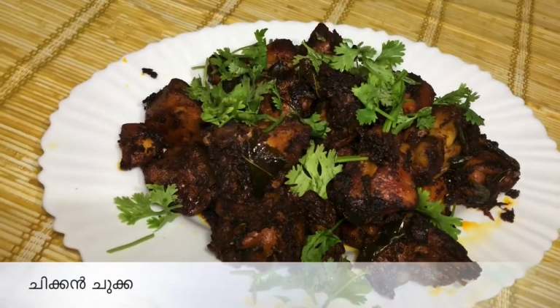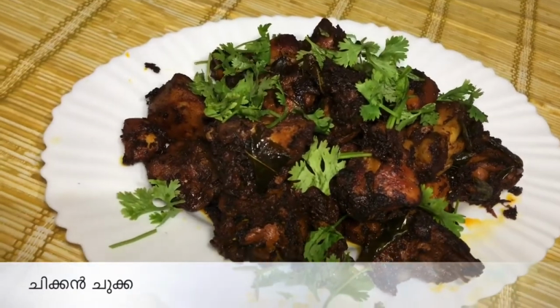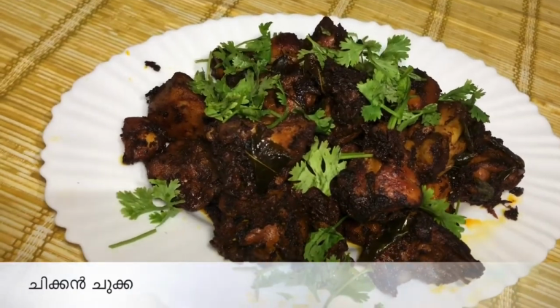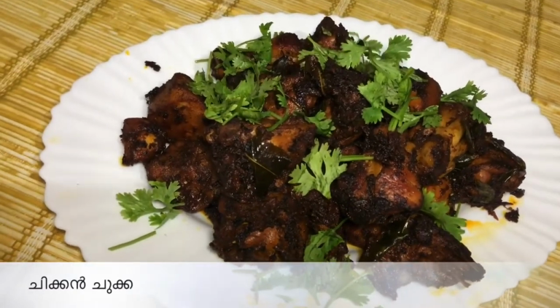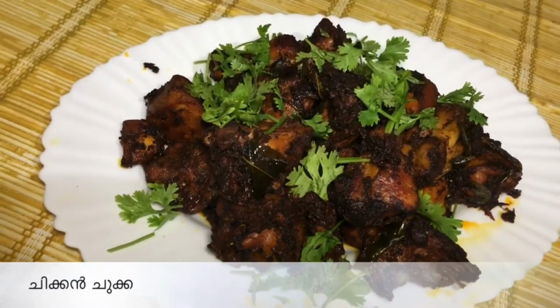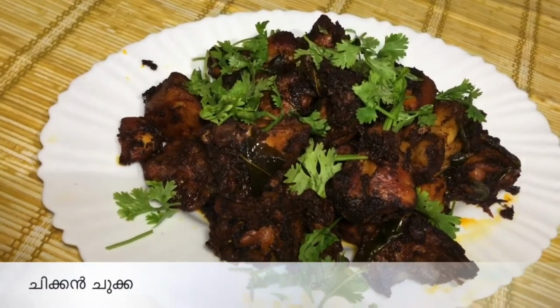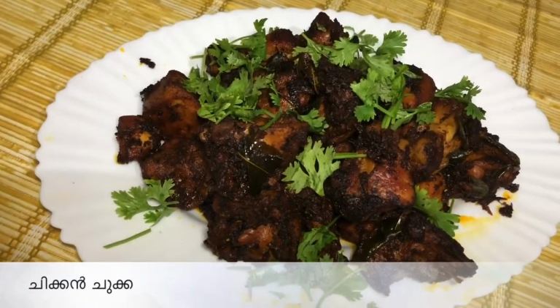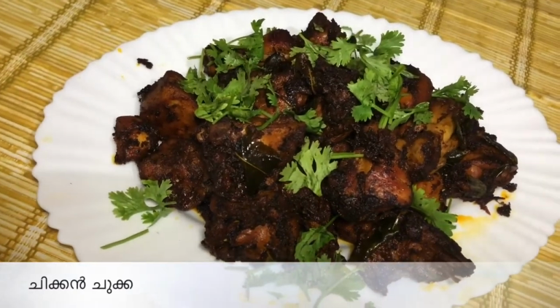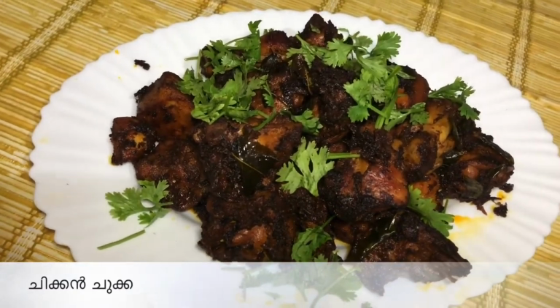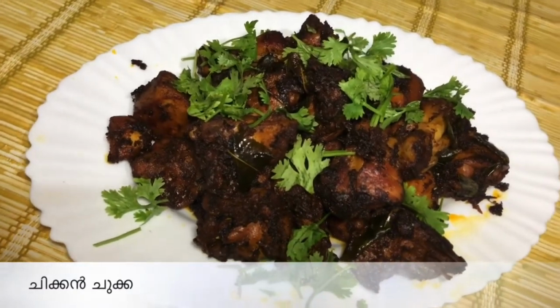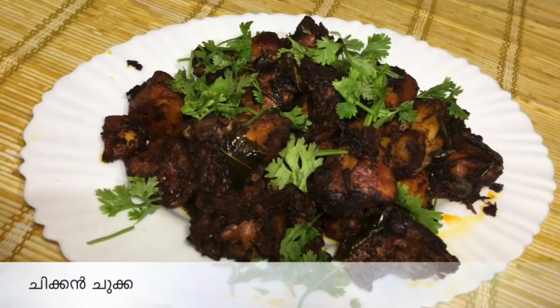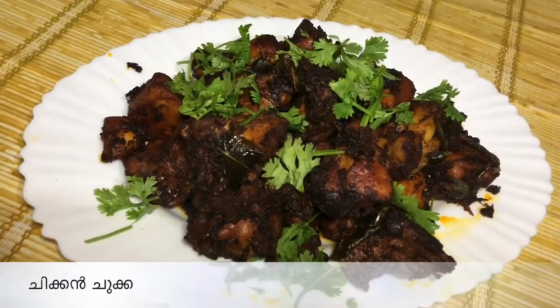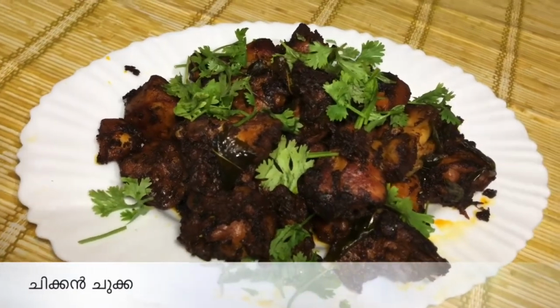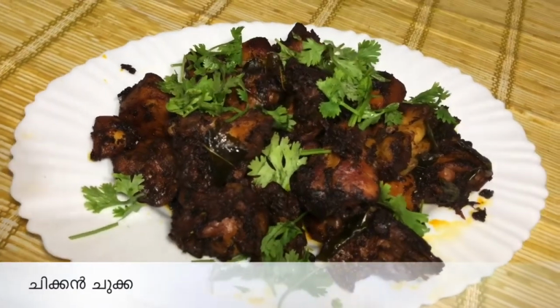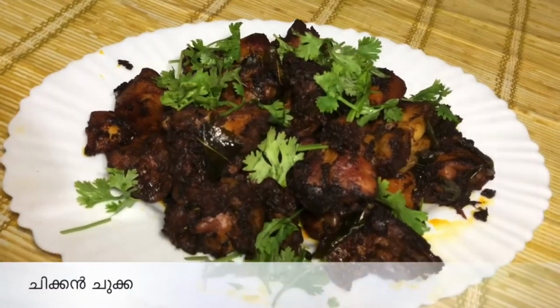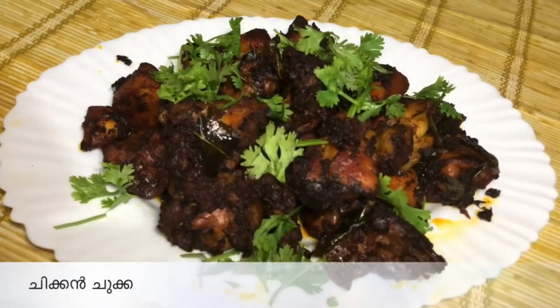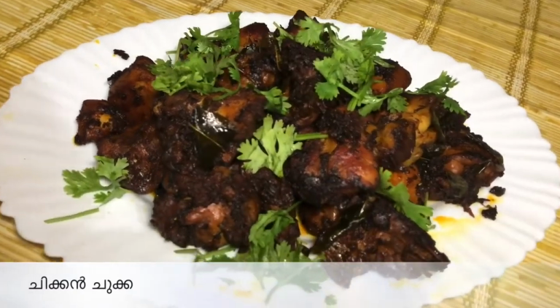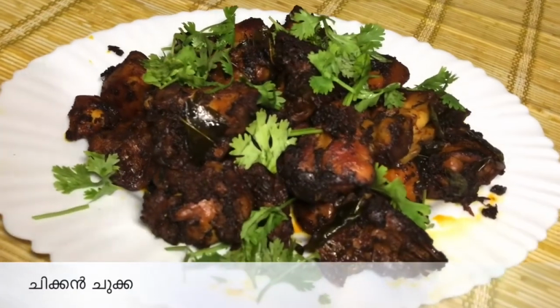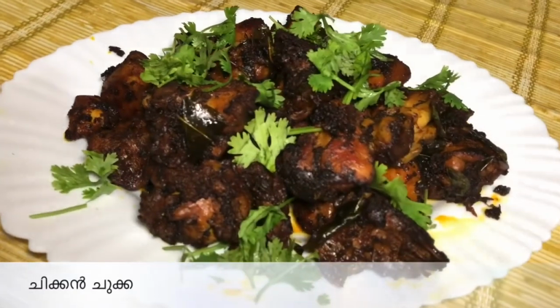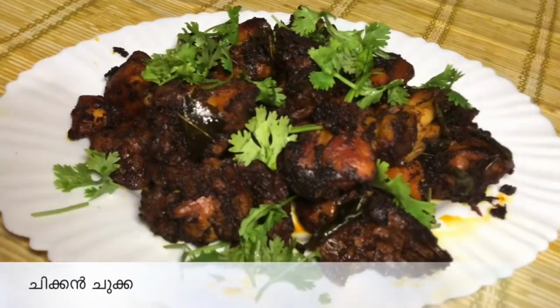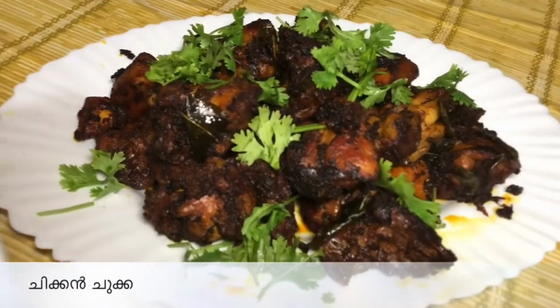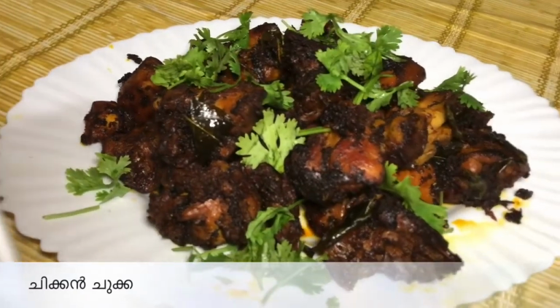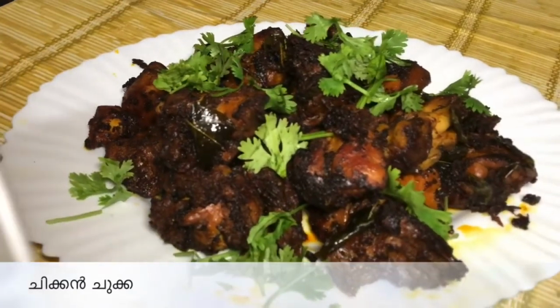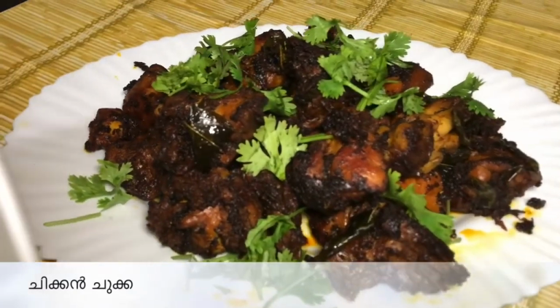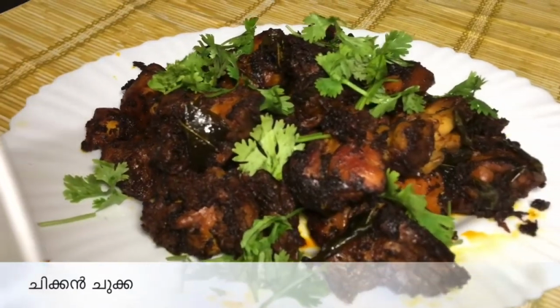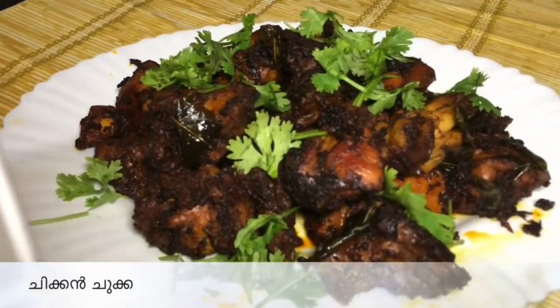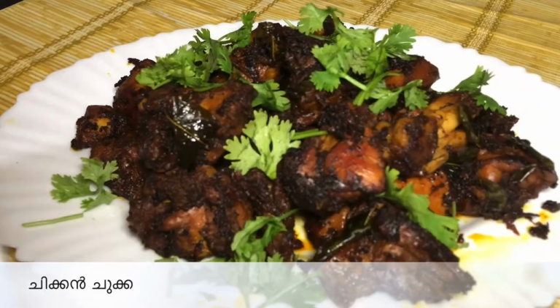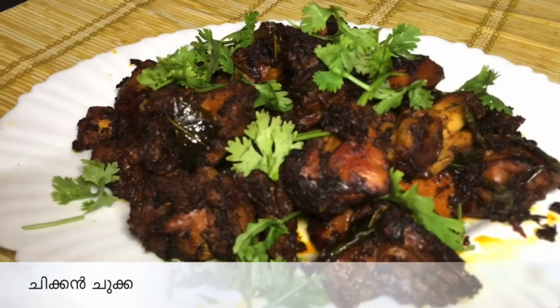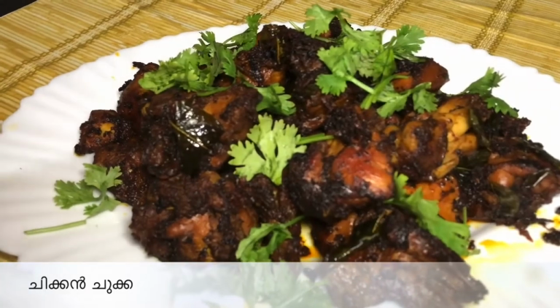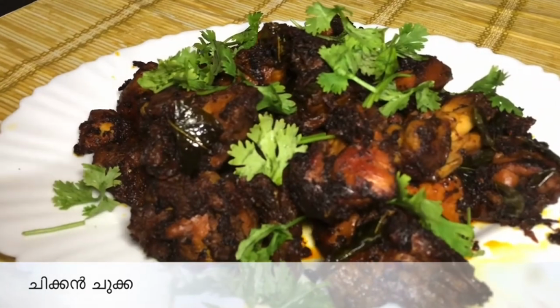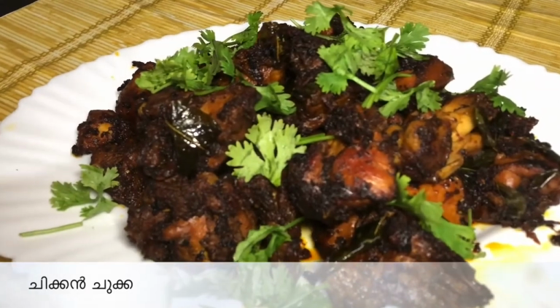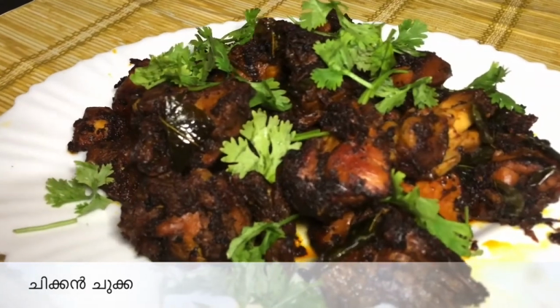How are you doing? I am going to add a lot of chicken recipe — chicken chukka.